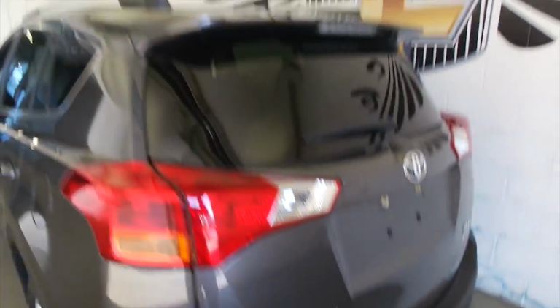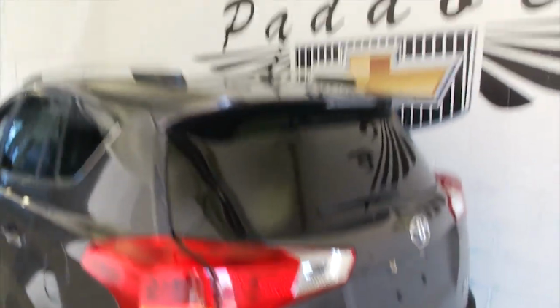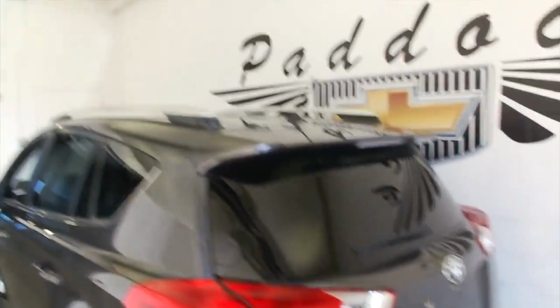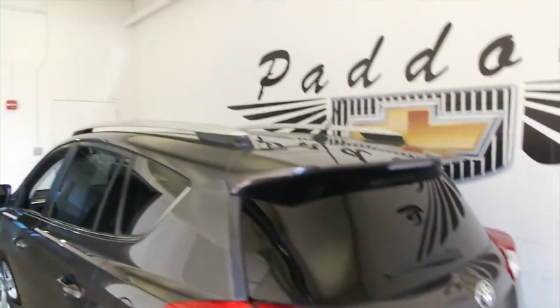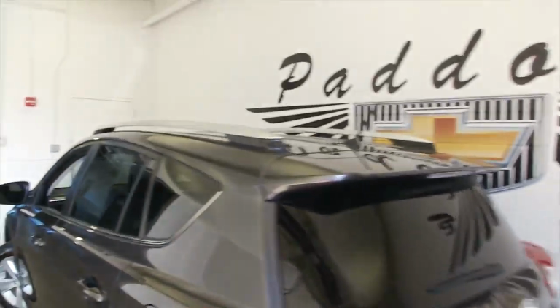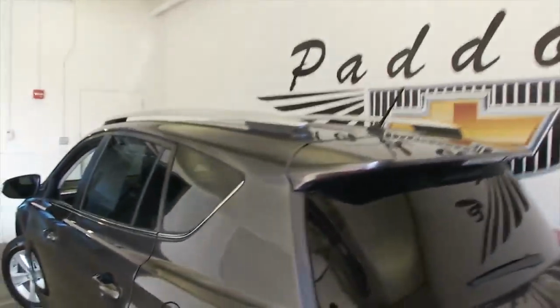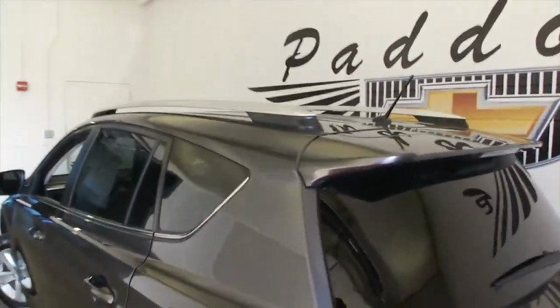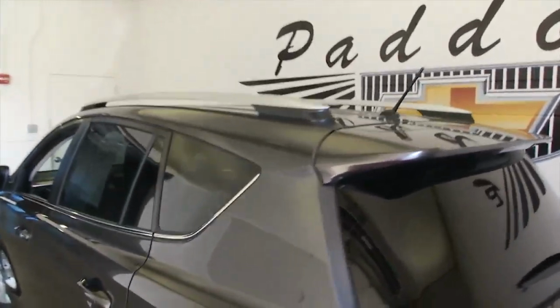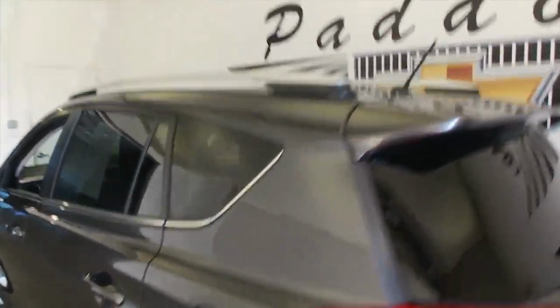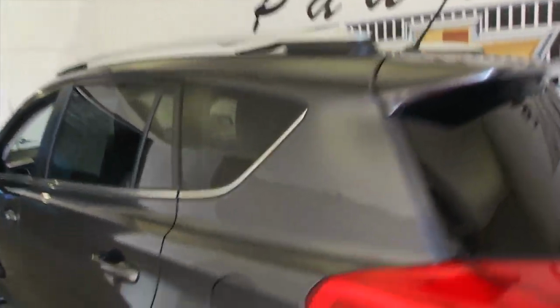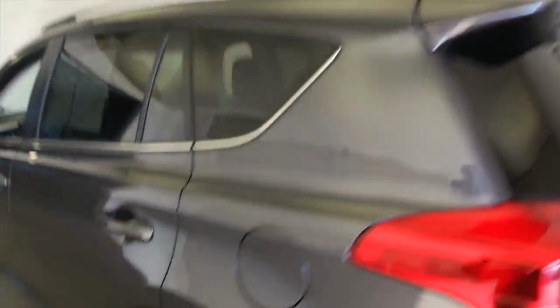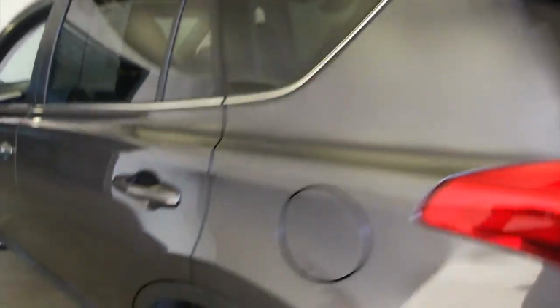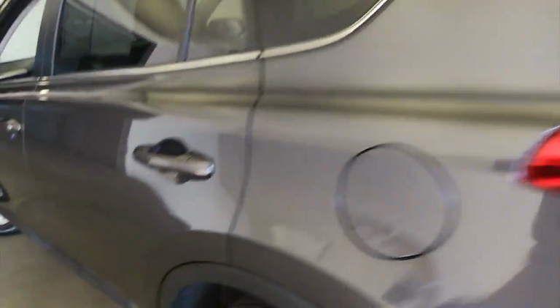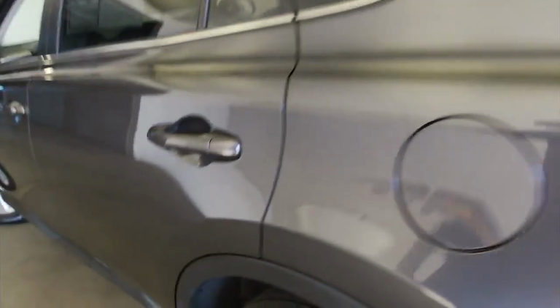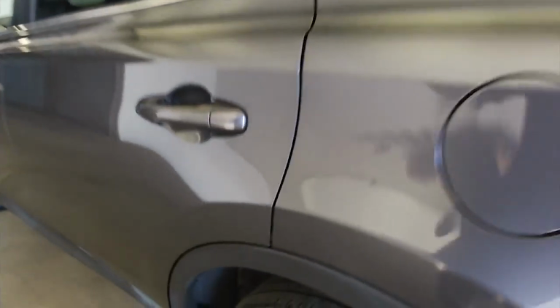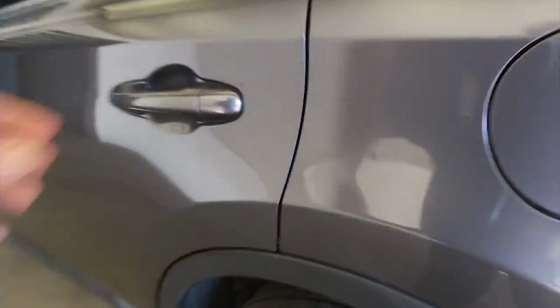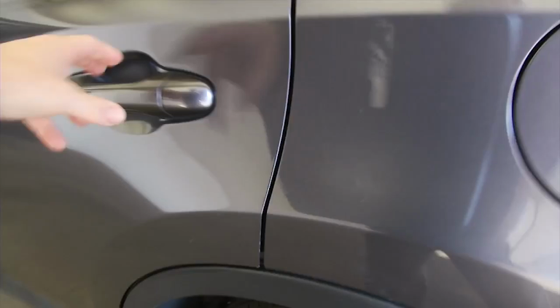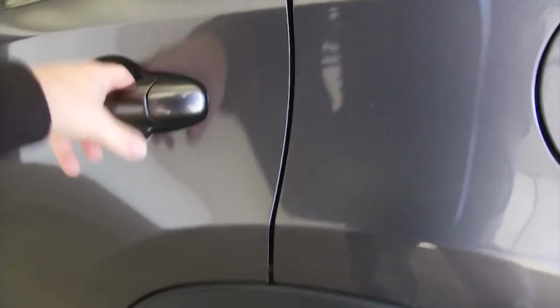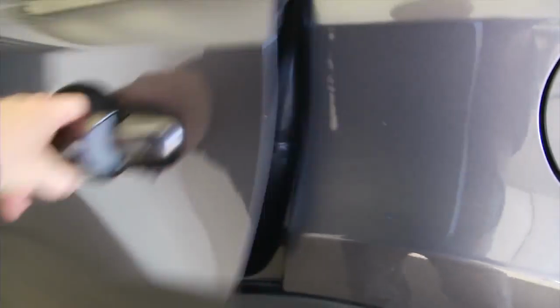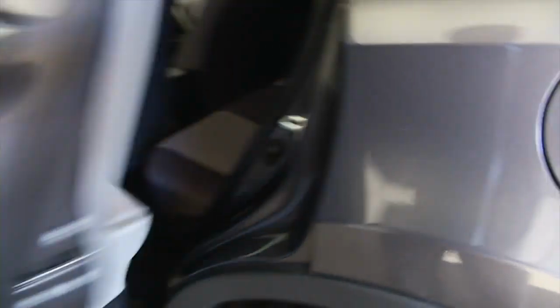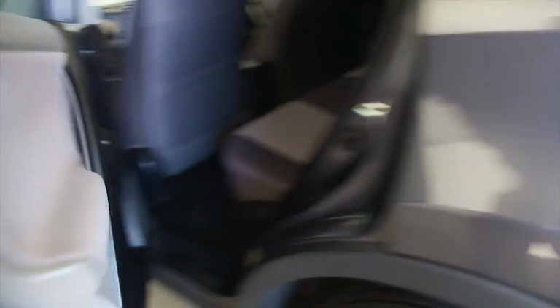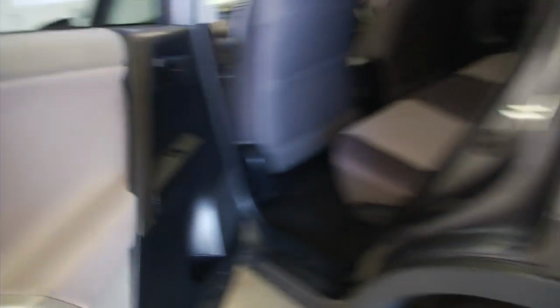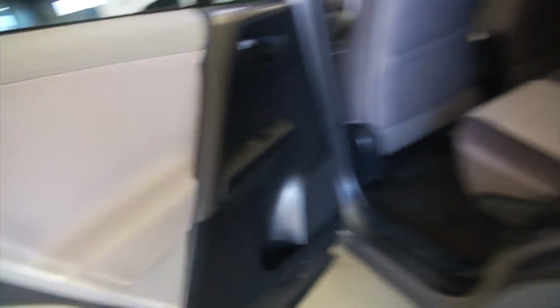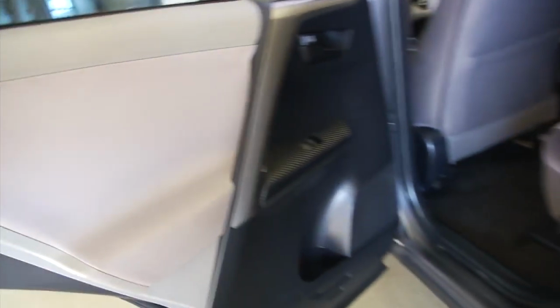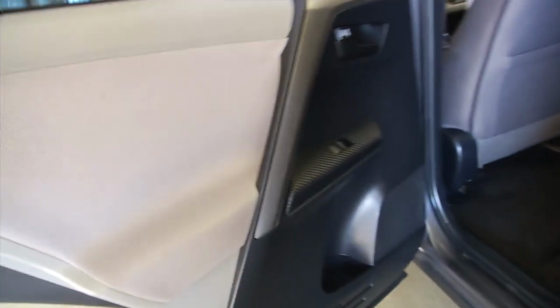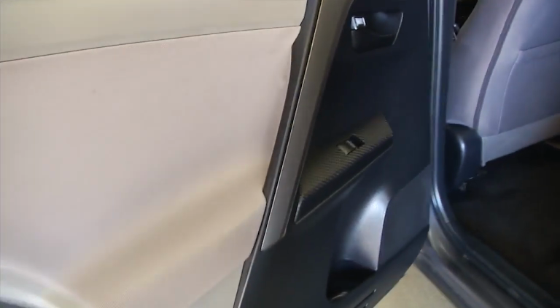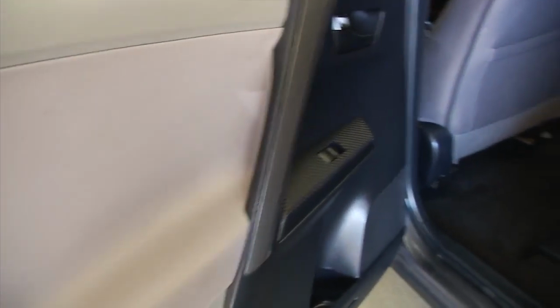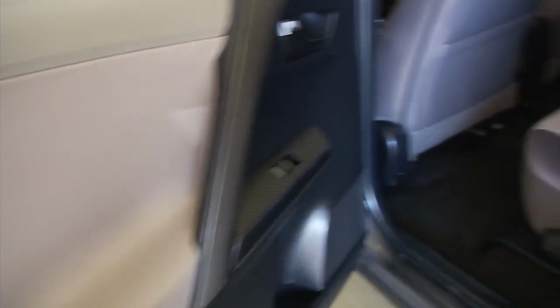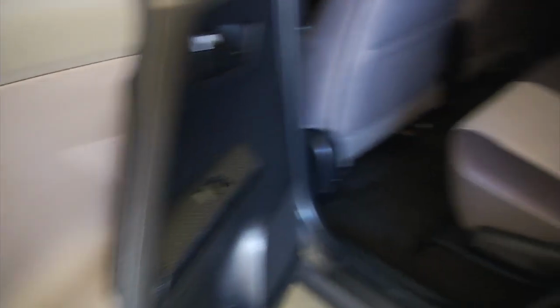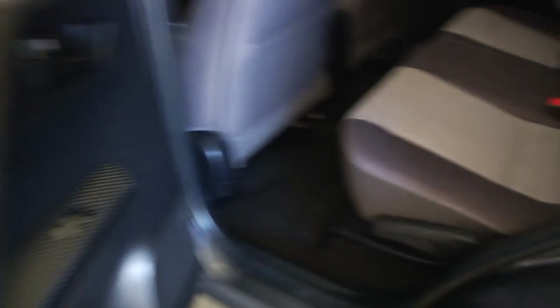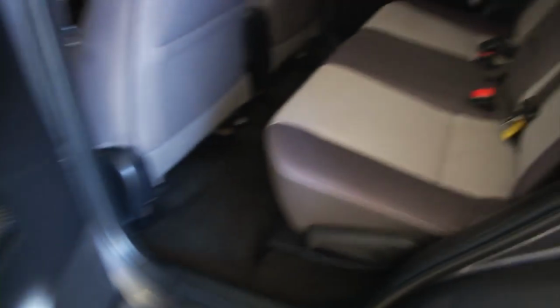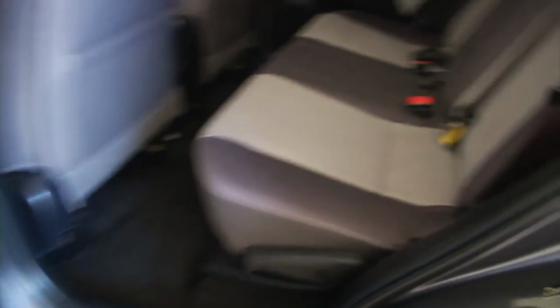Gray exterior, gray and black interior, power sunroof.